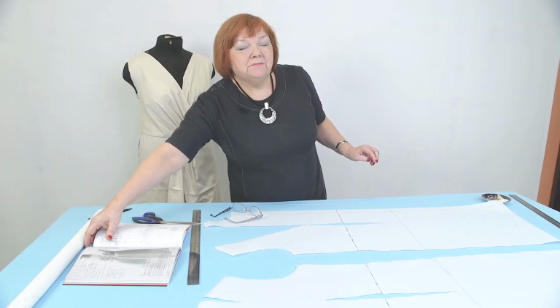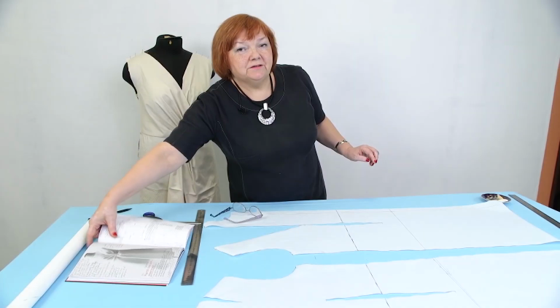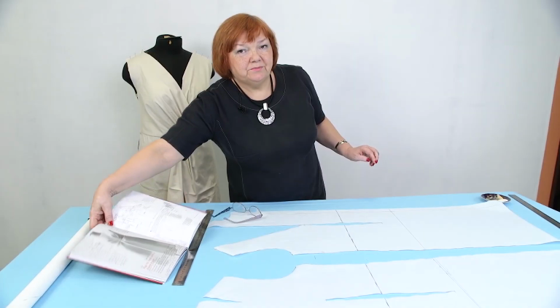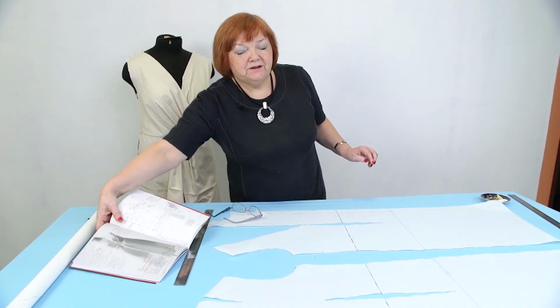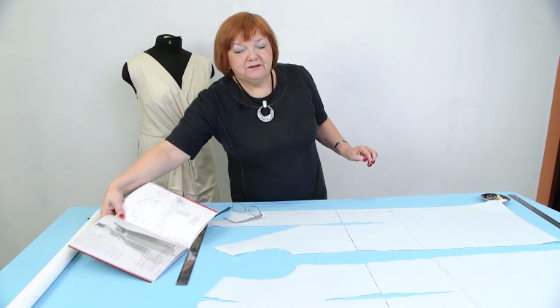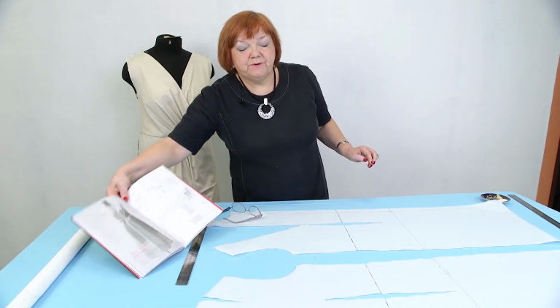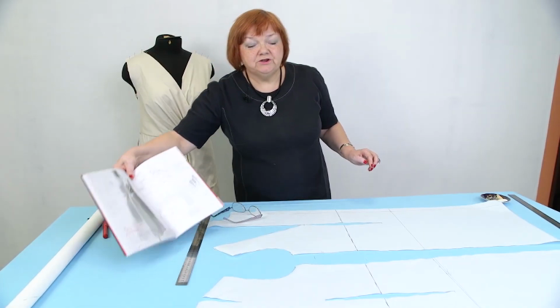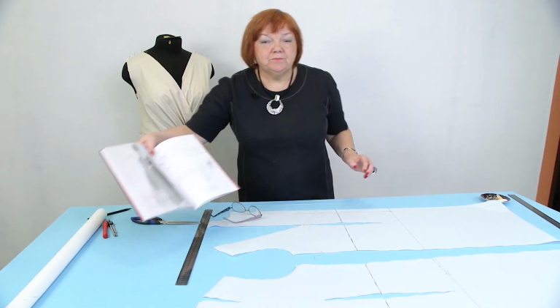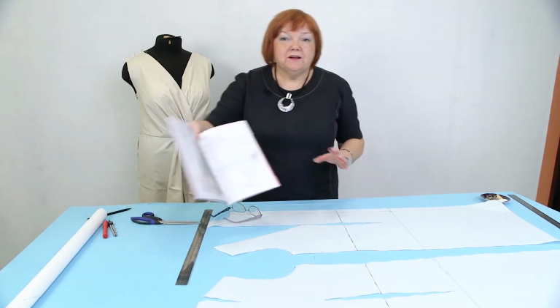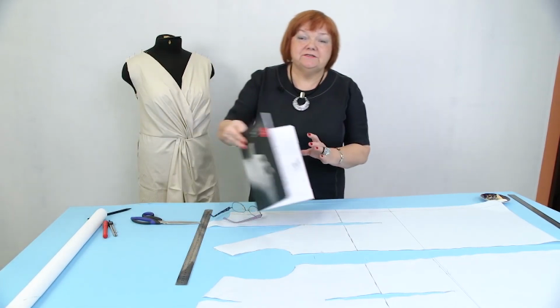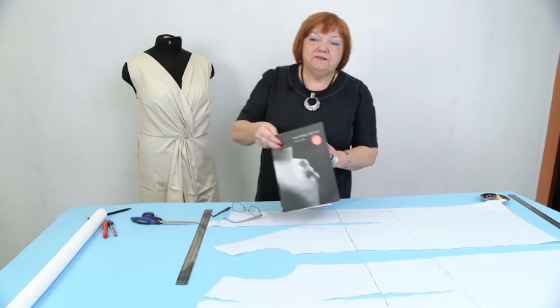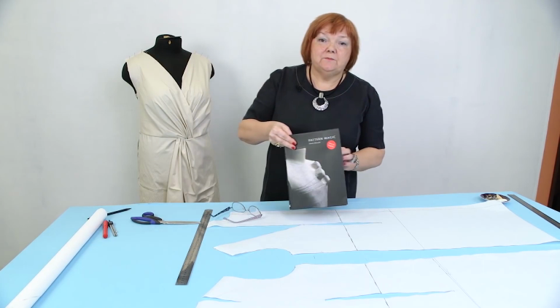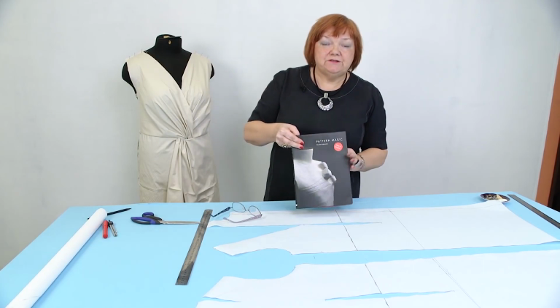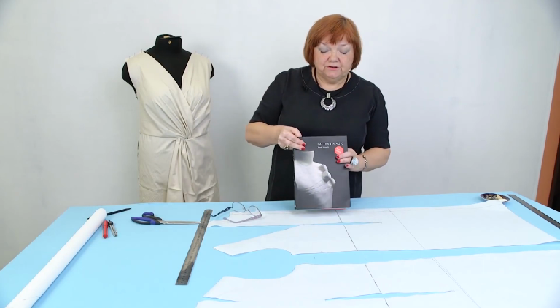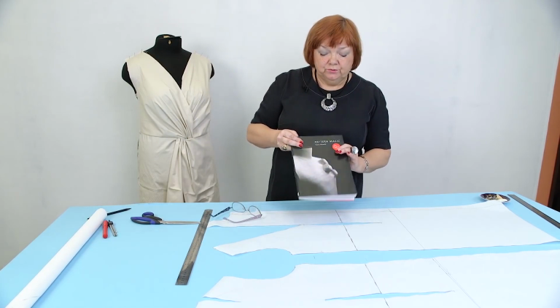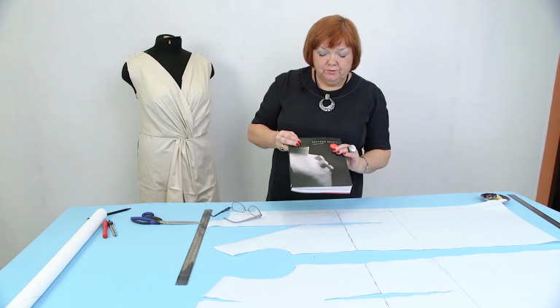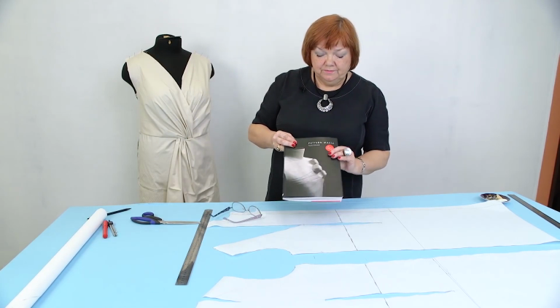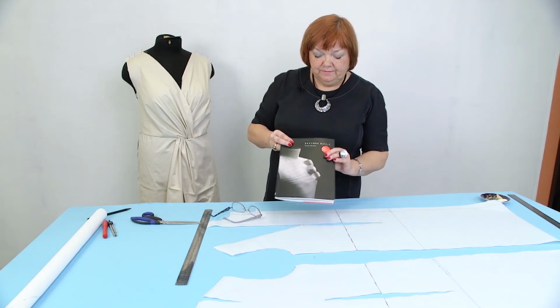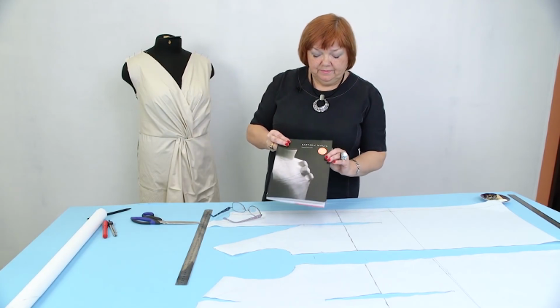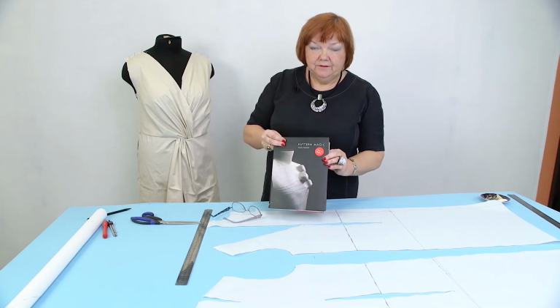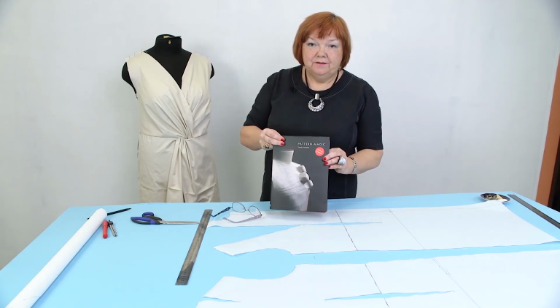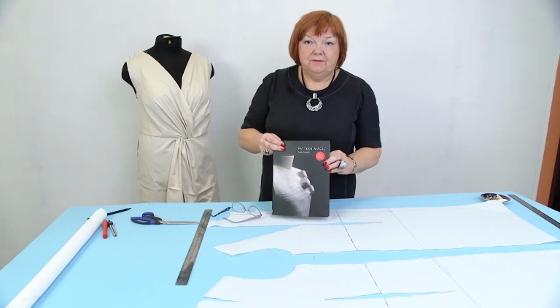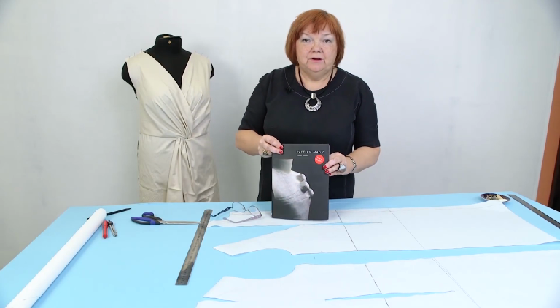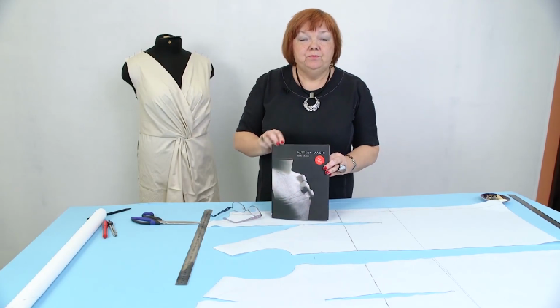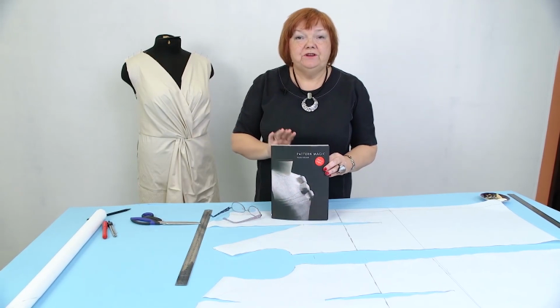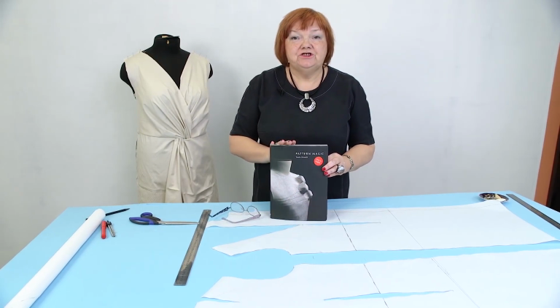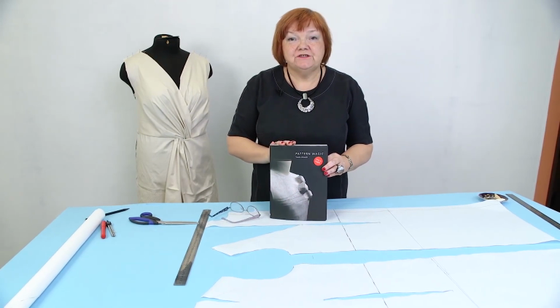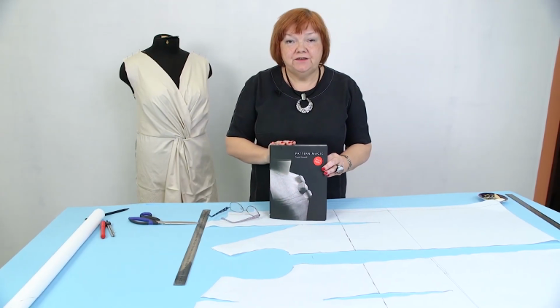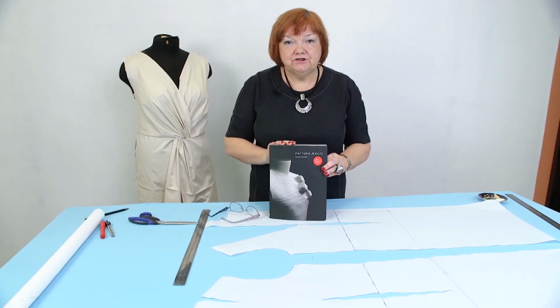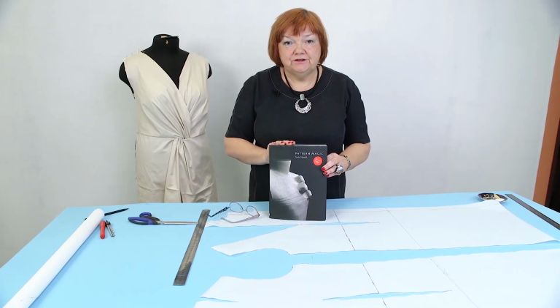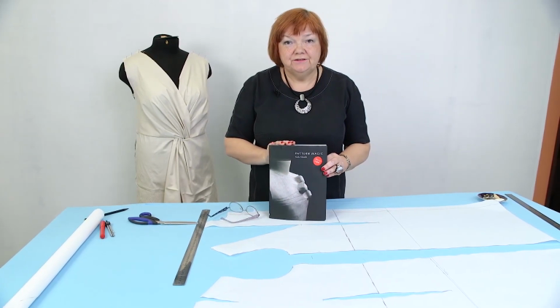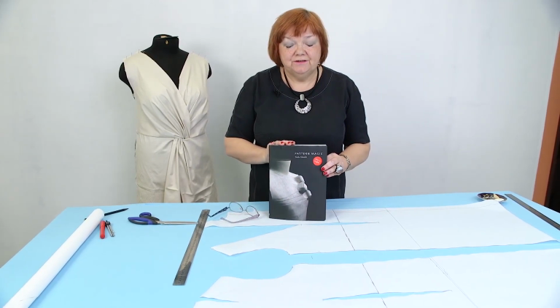Hello everyone! This is Pogsta Fashion Workshop. I remind you that we post new videos every day.